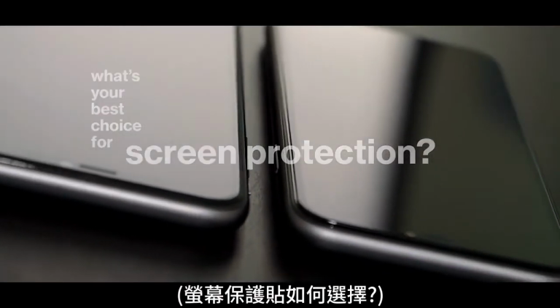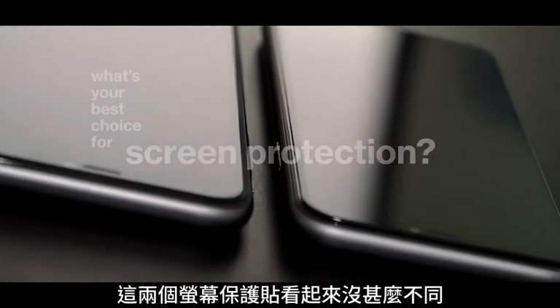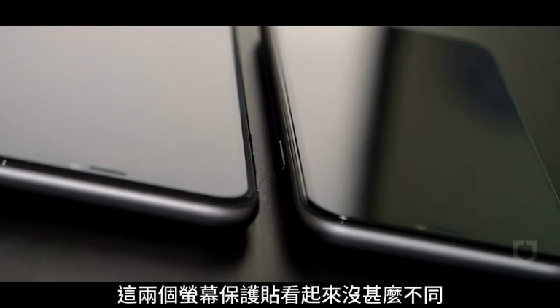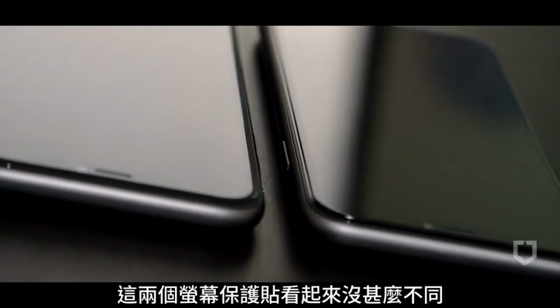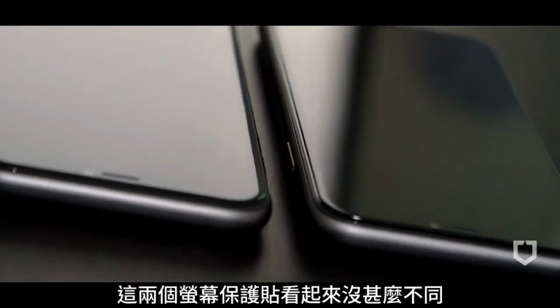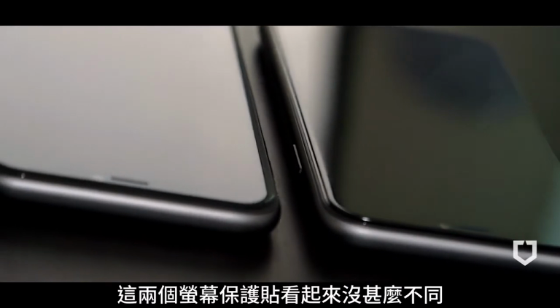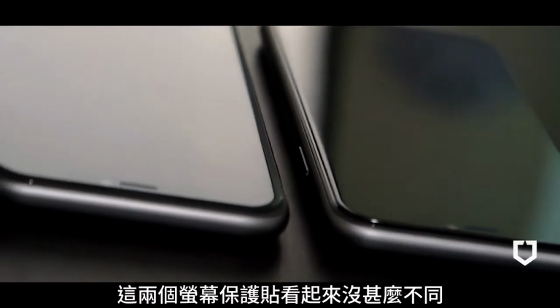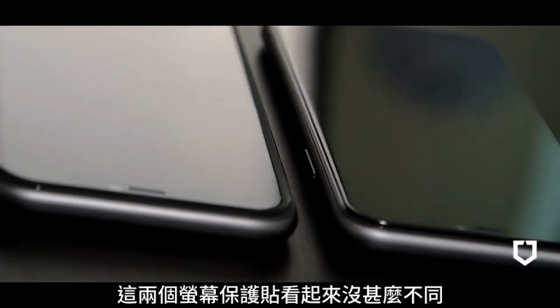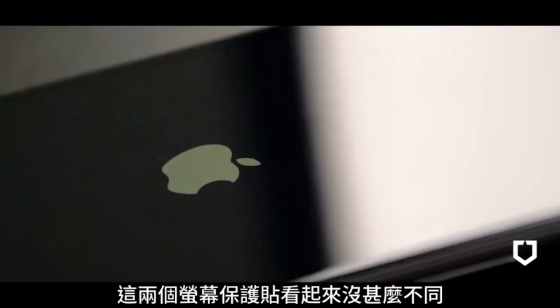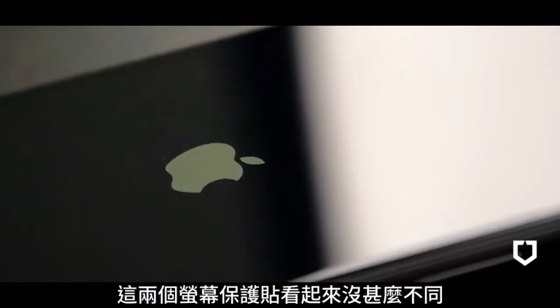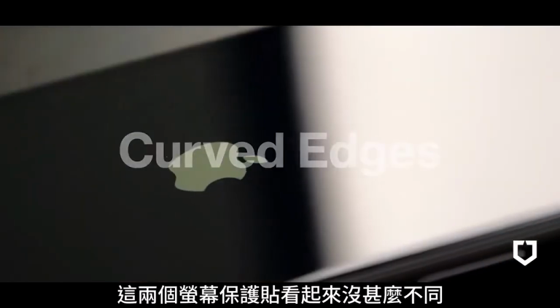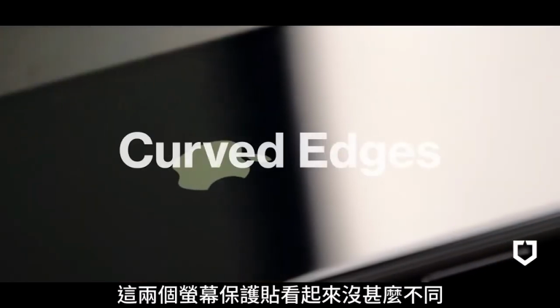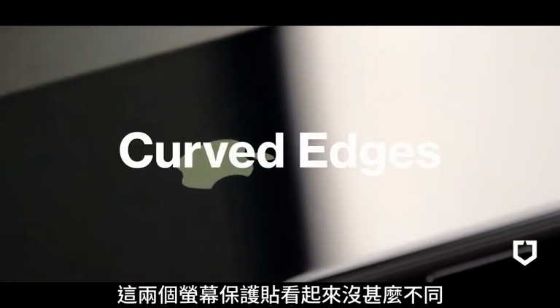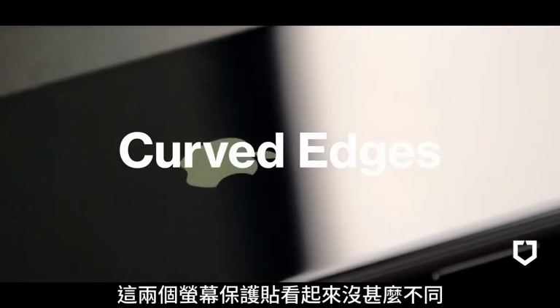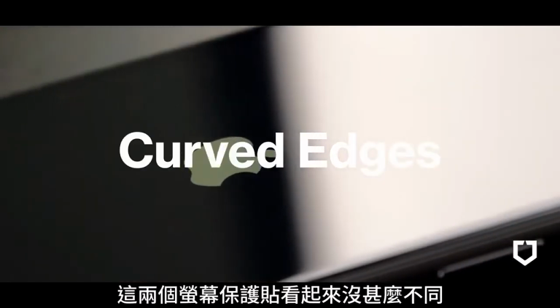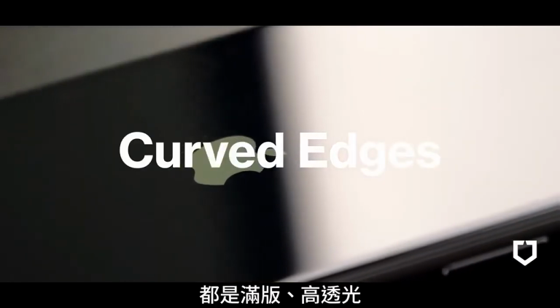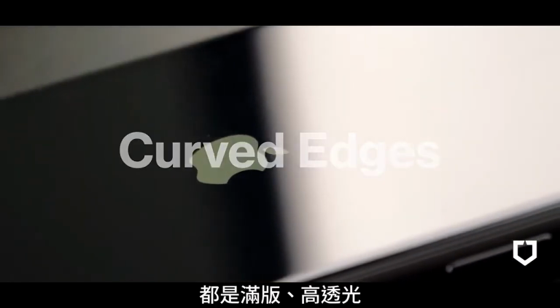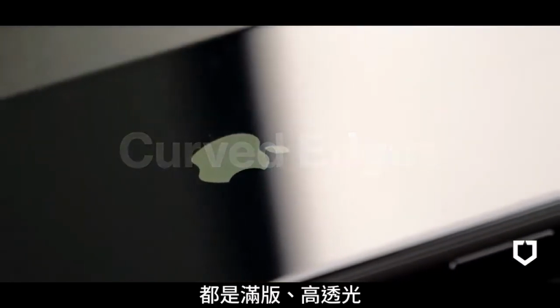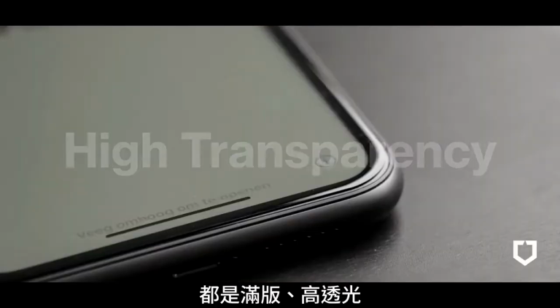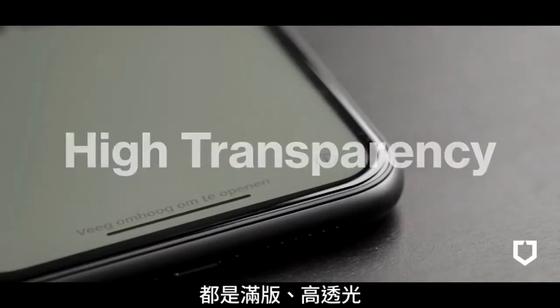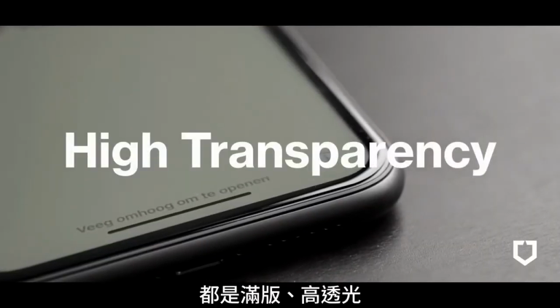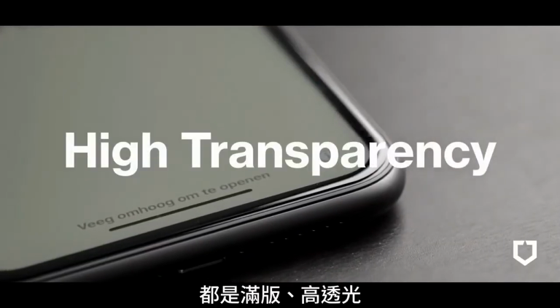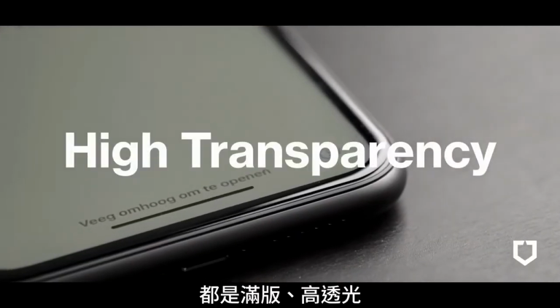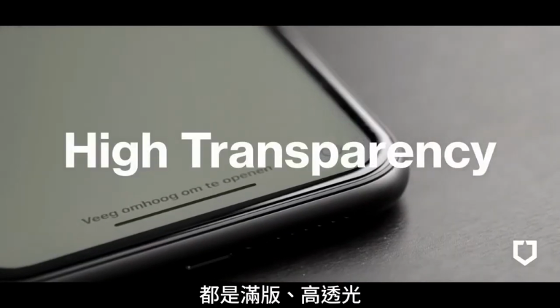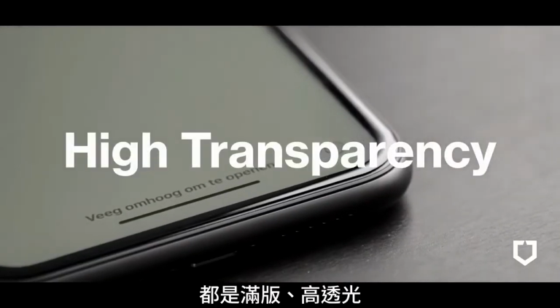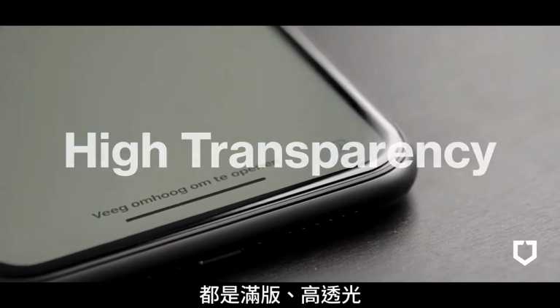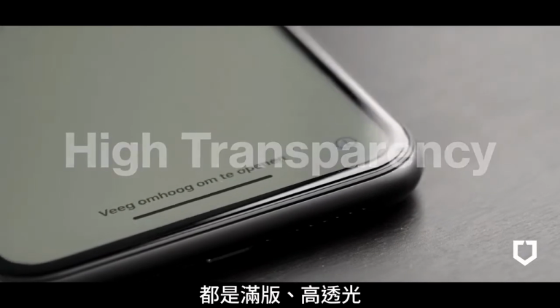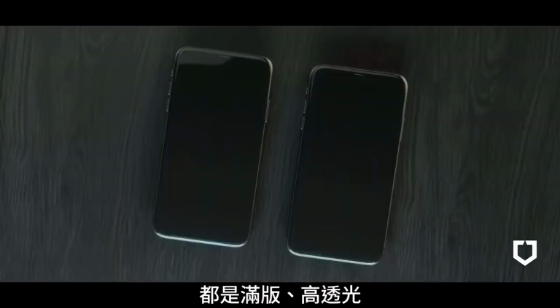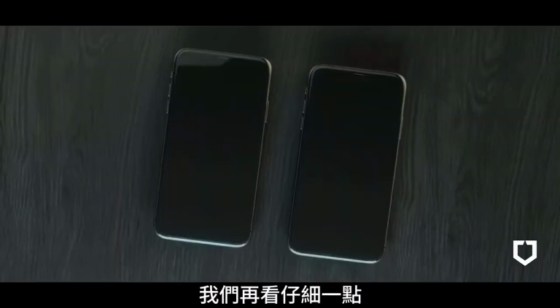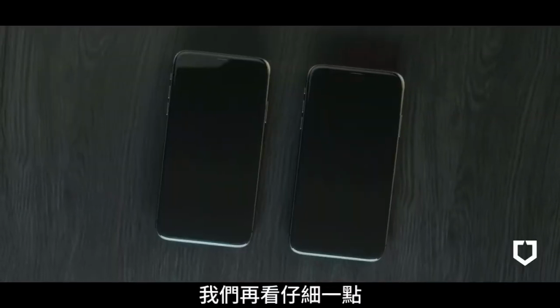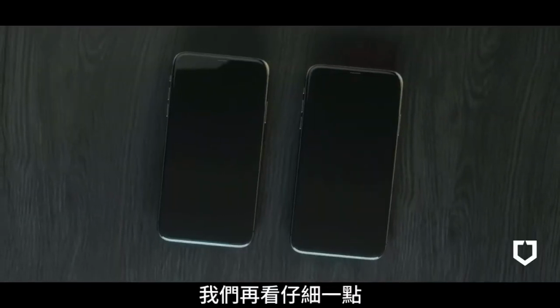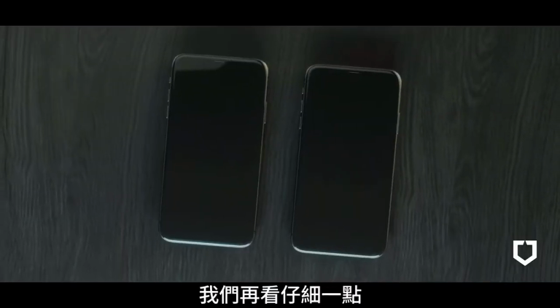These two screen protectors look the same — full curved edges, super clear. Now let's look again.